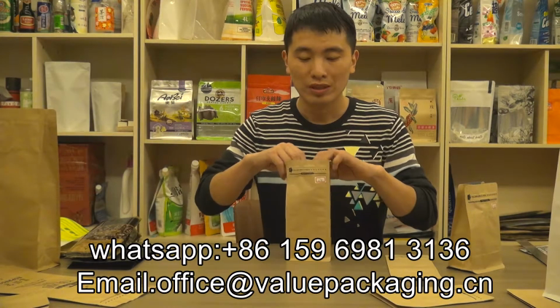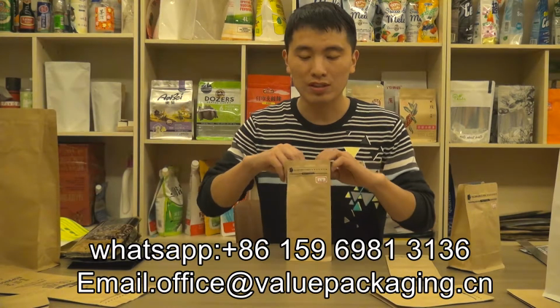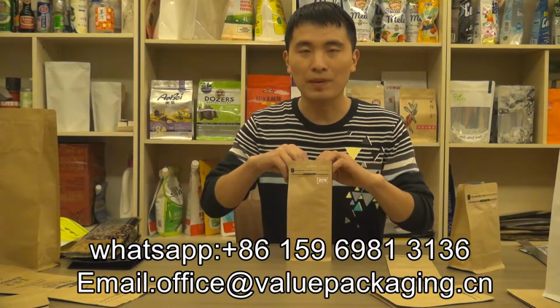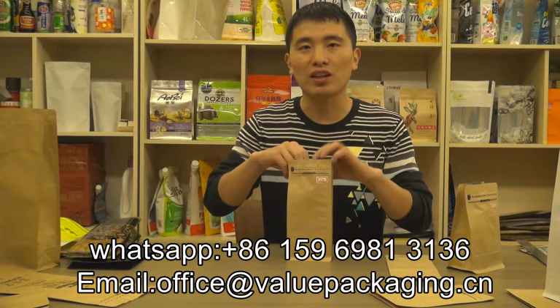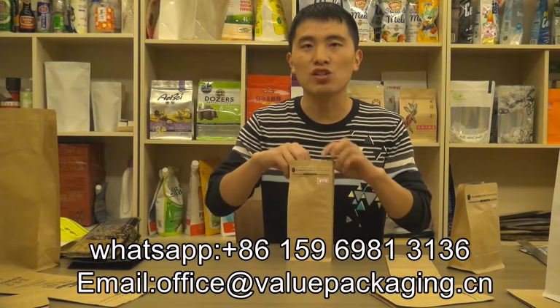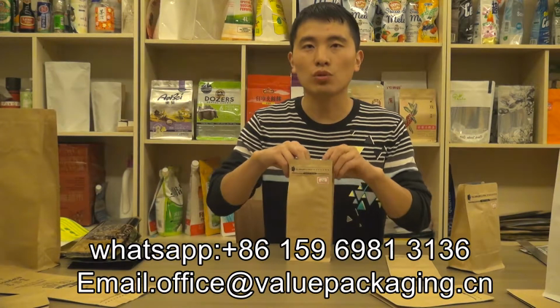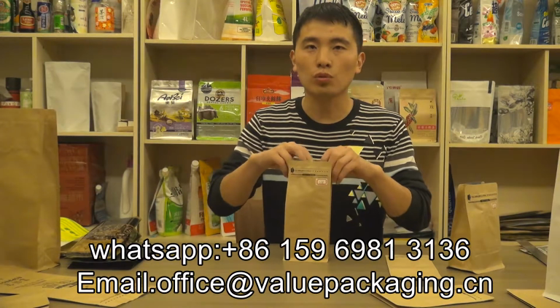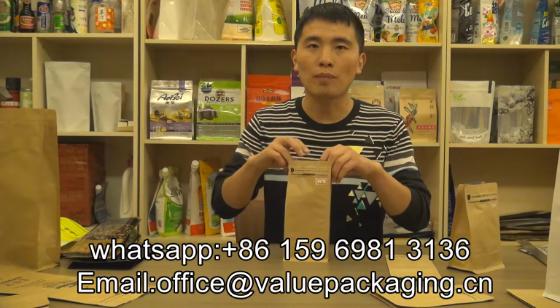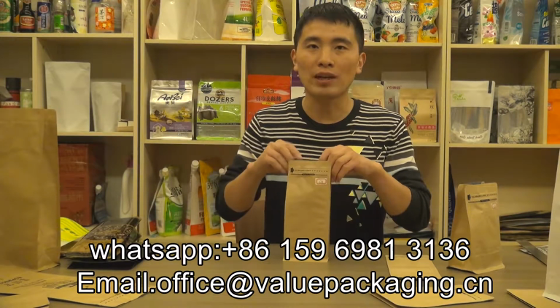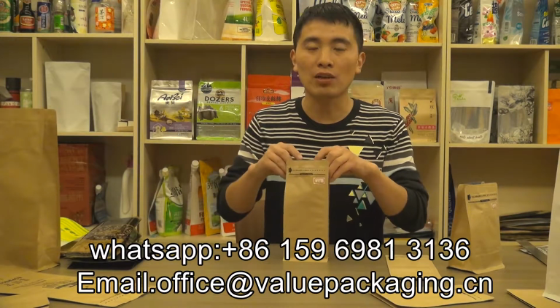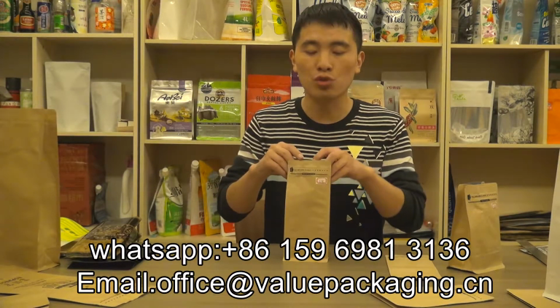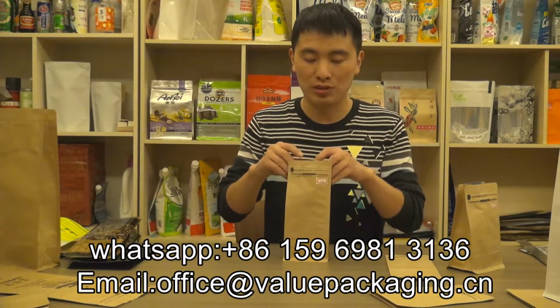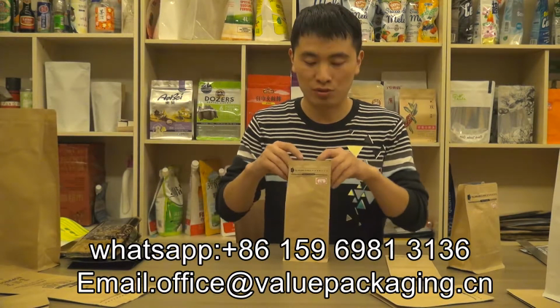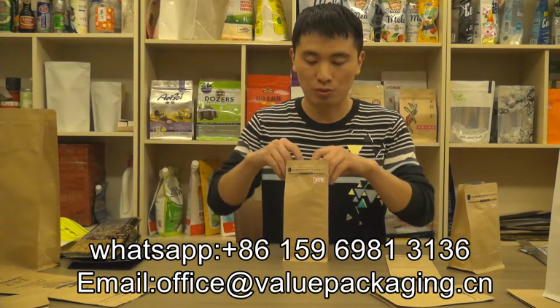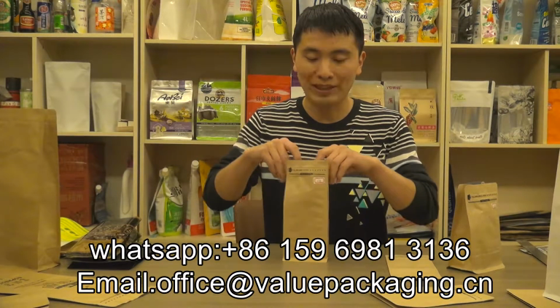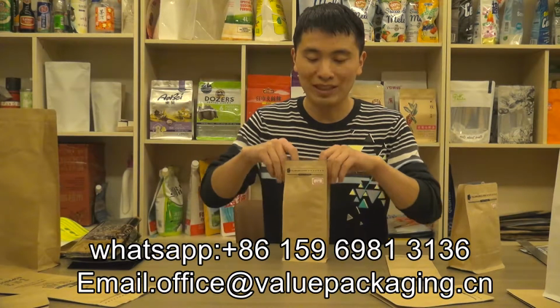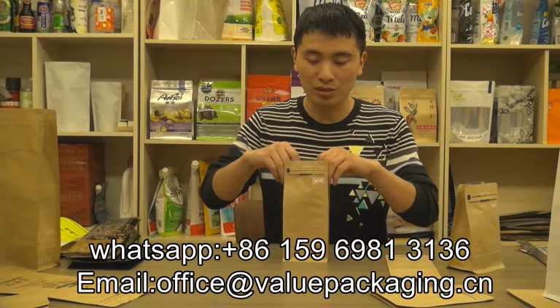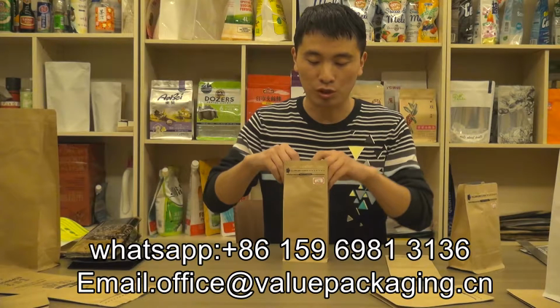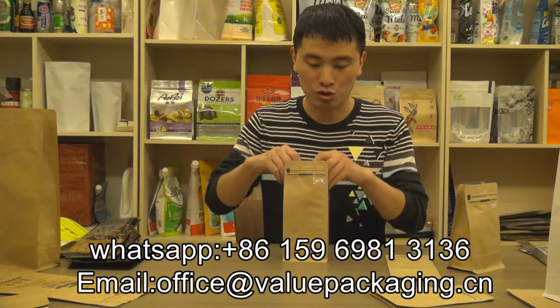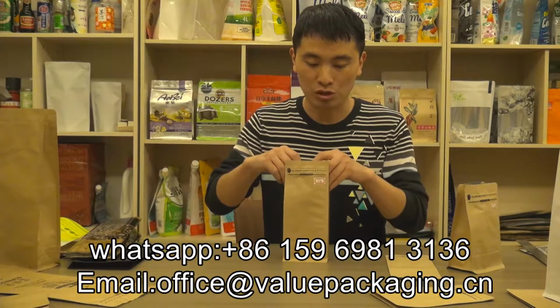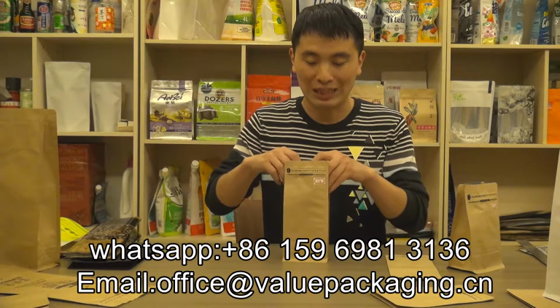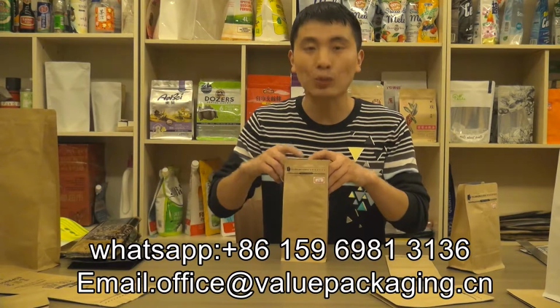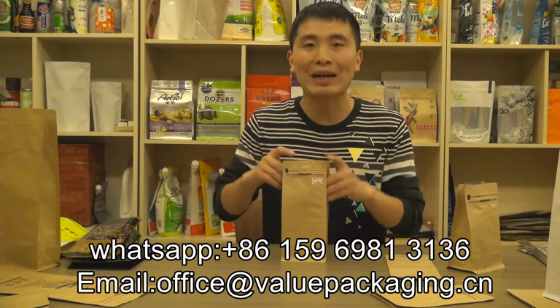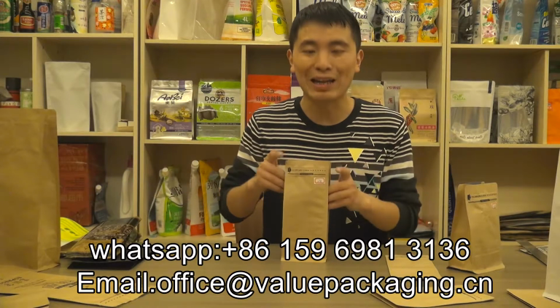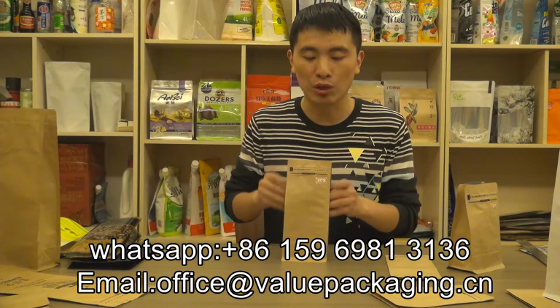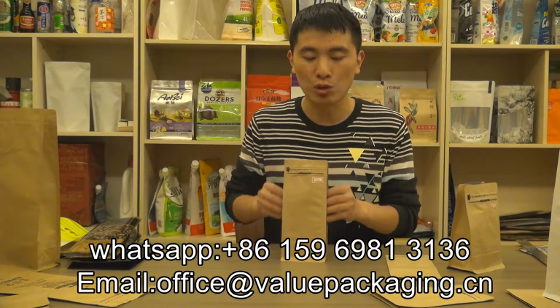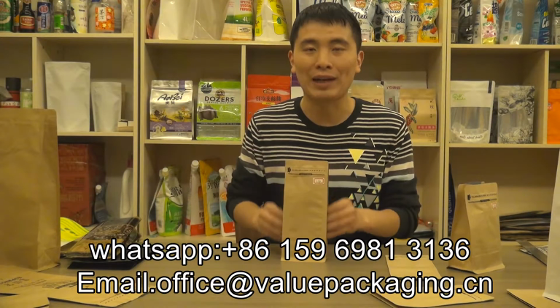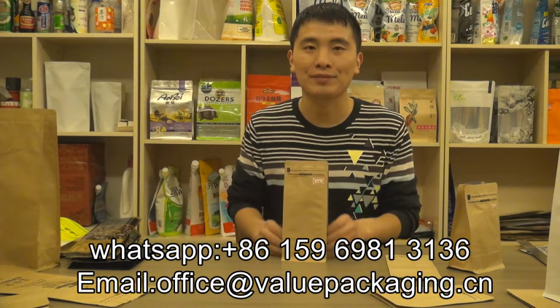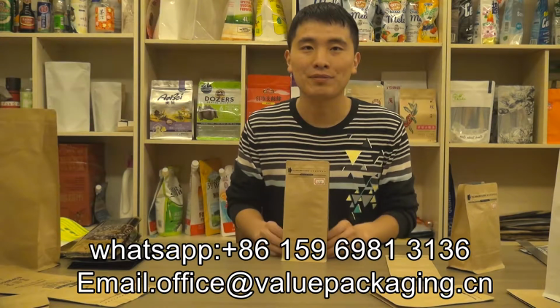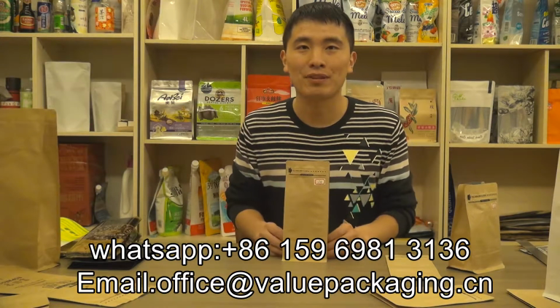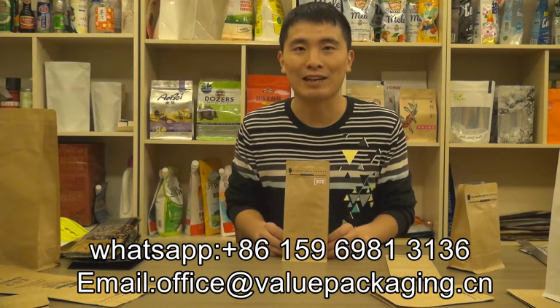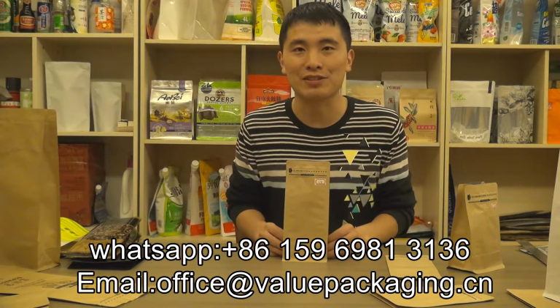This bag is sold to many countries and many customers, and you can have a try. Thanks.